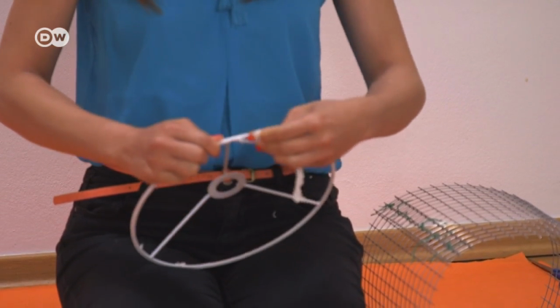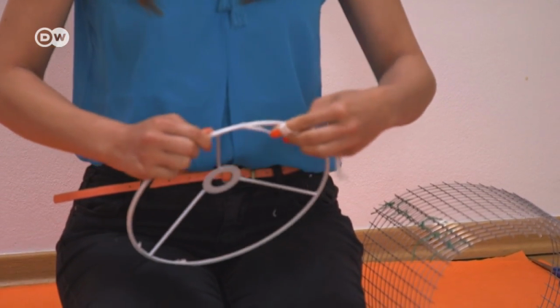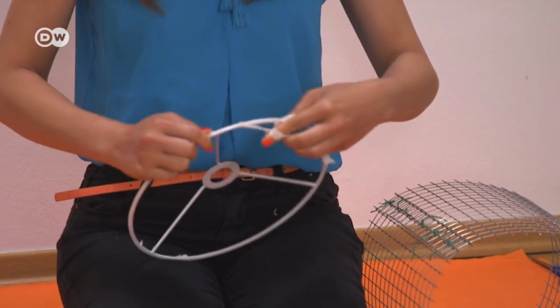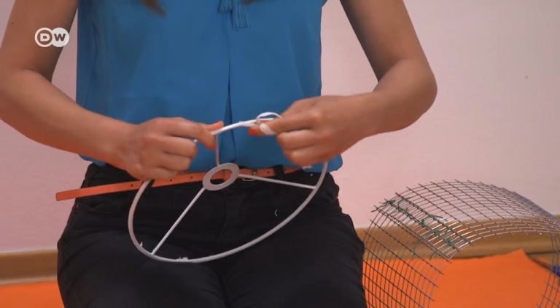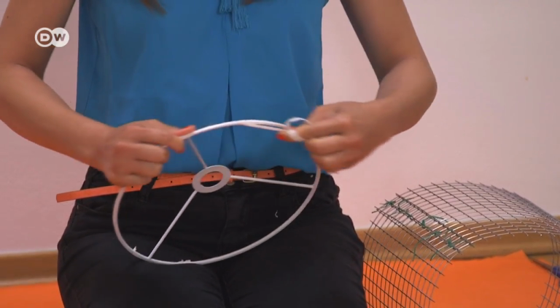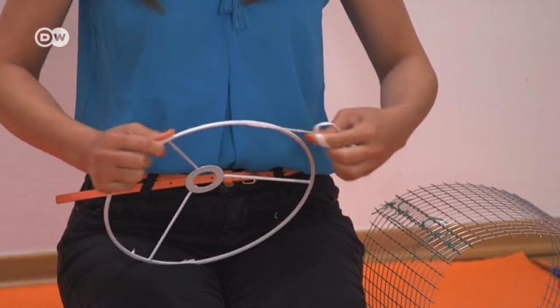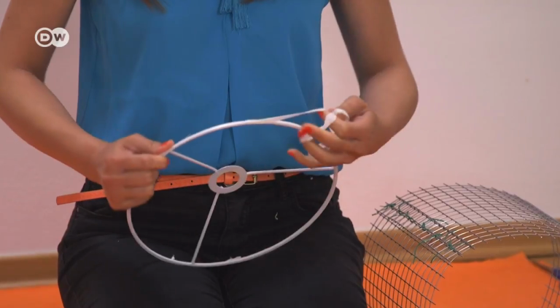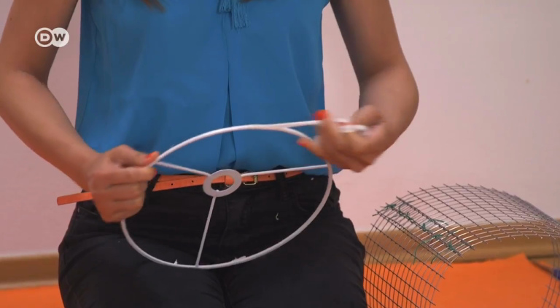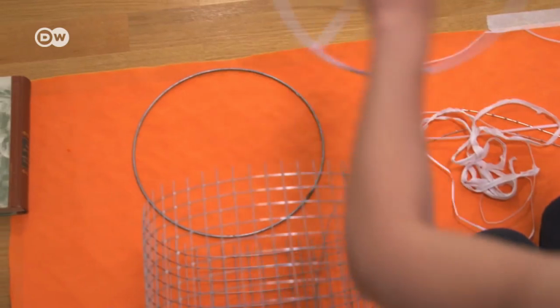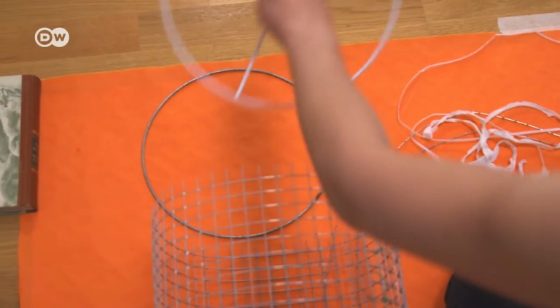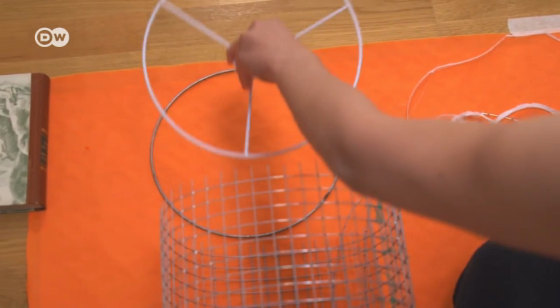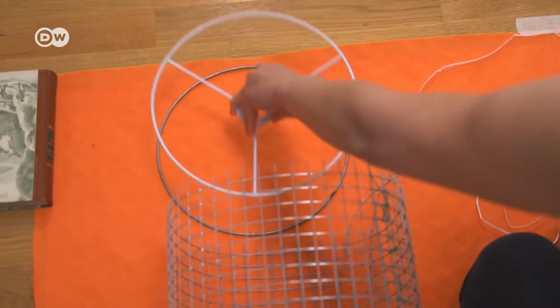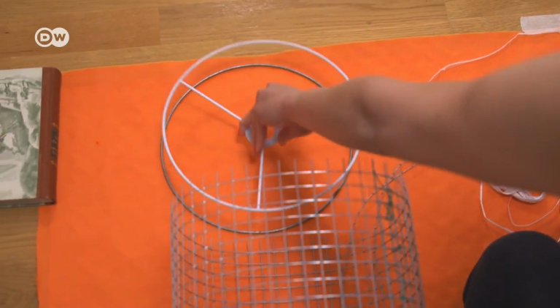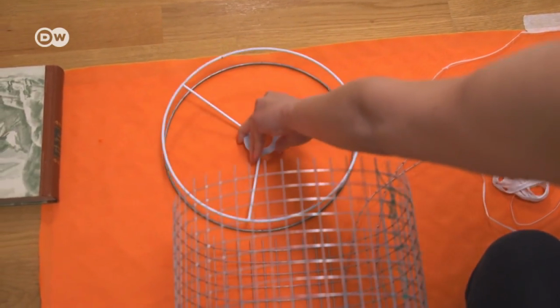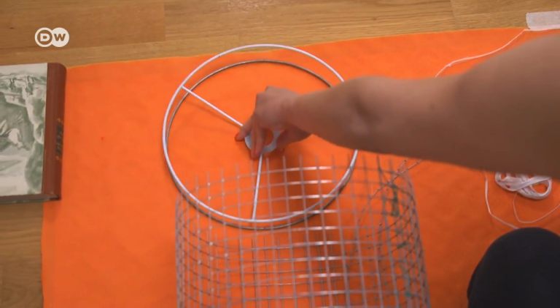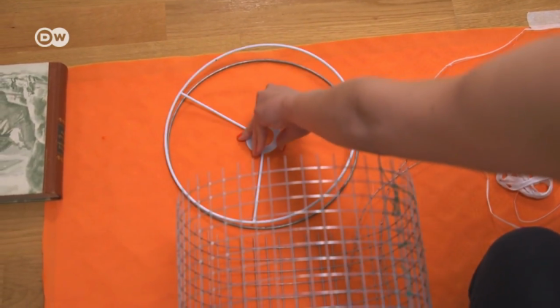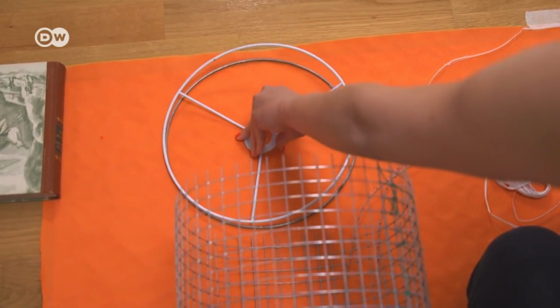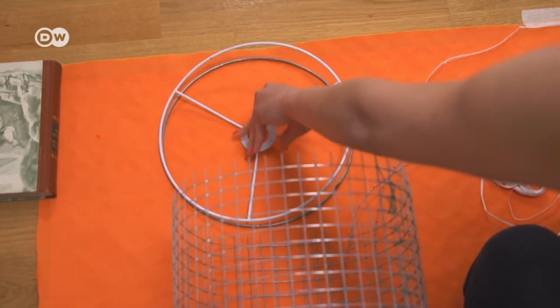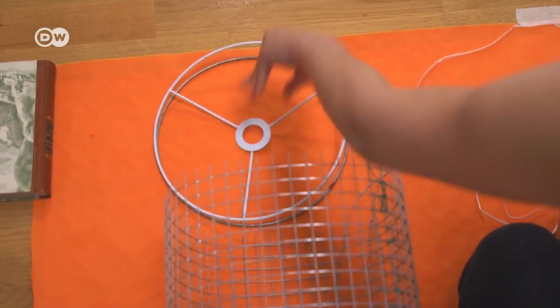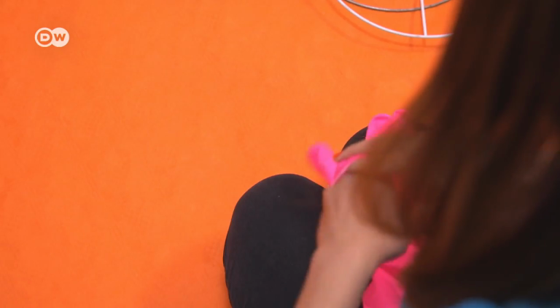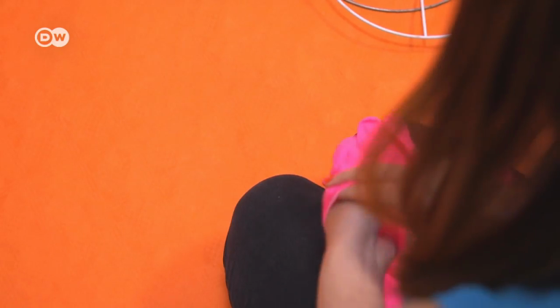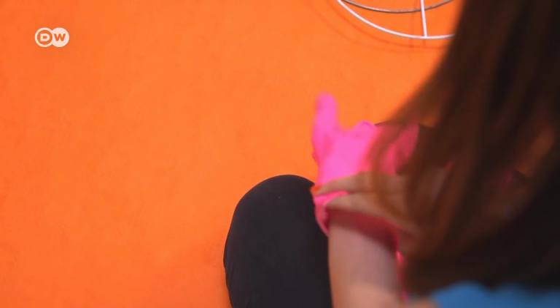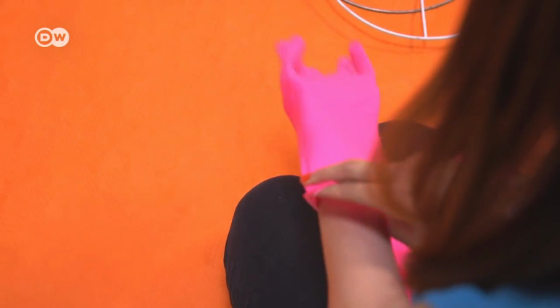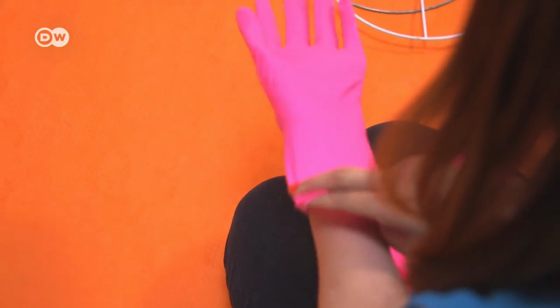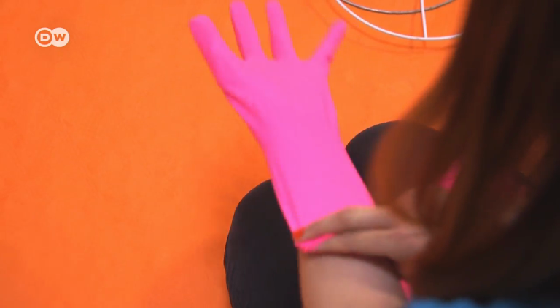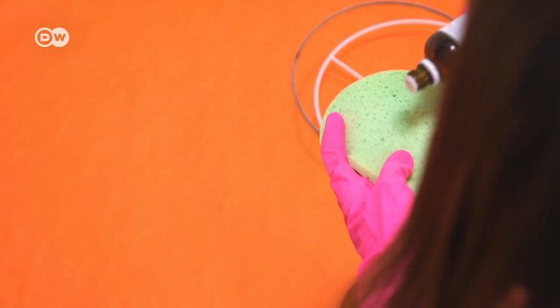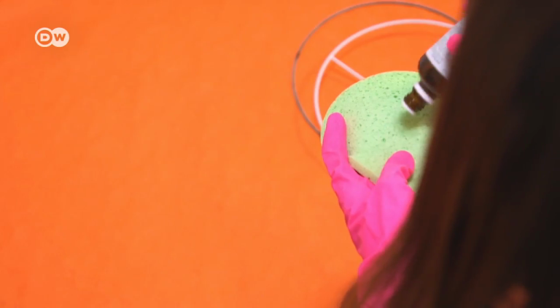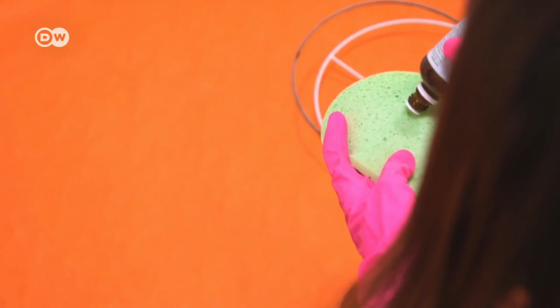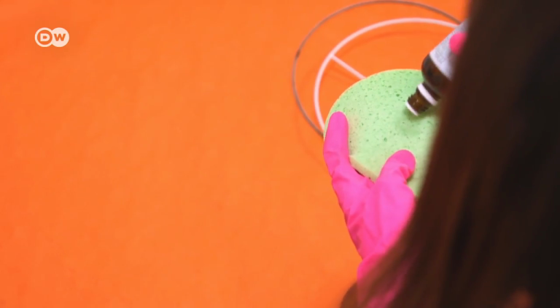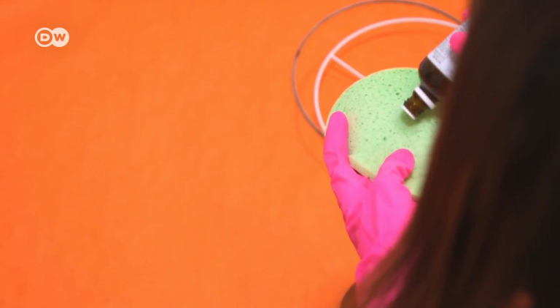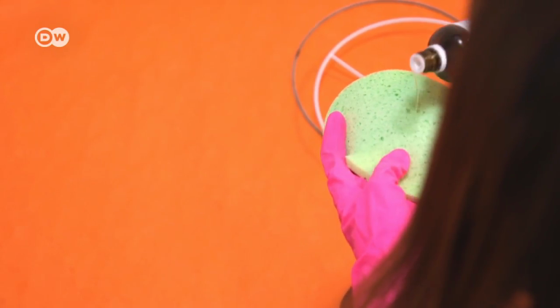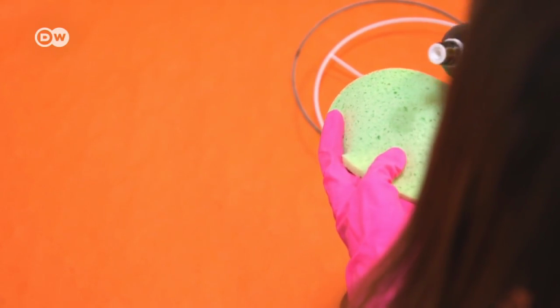Make sure to remove the old glue from the metal rings. Orange oil will help you there.